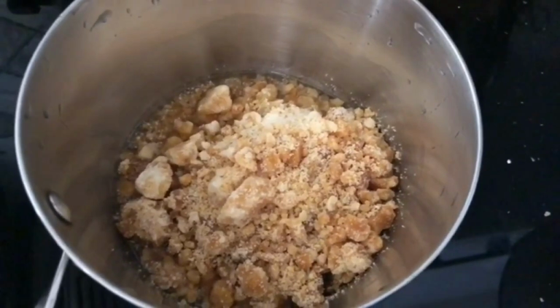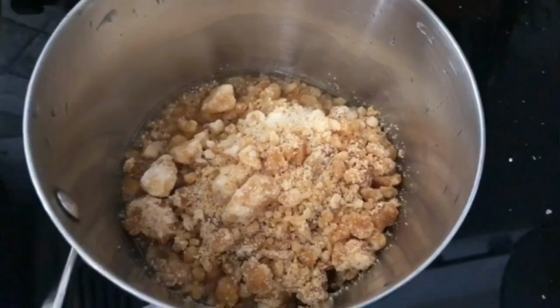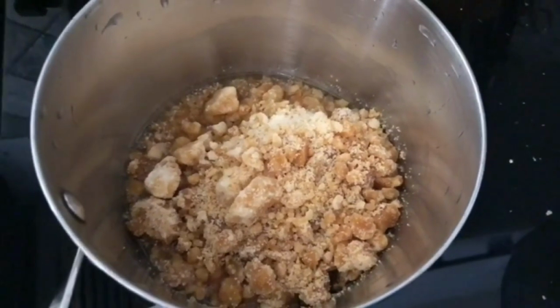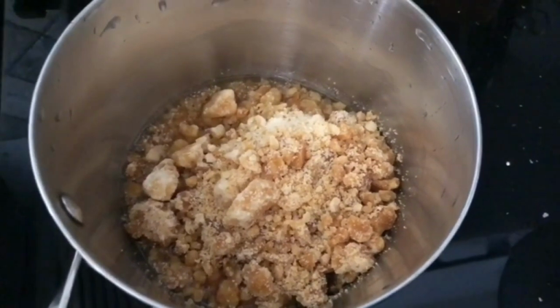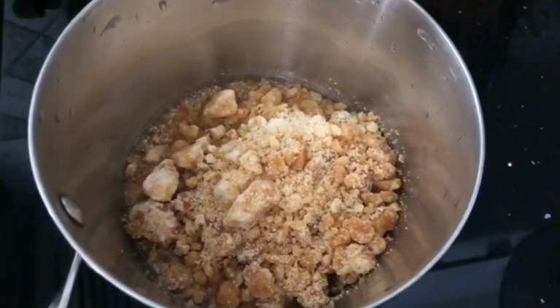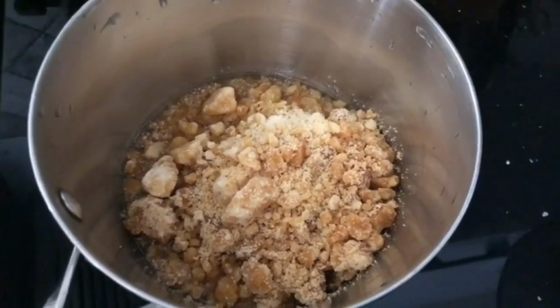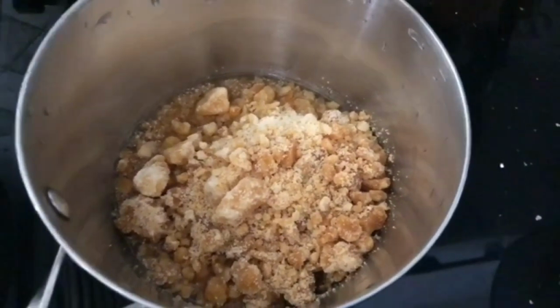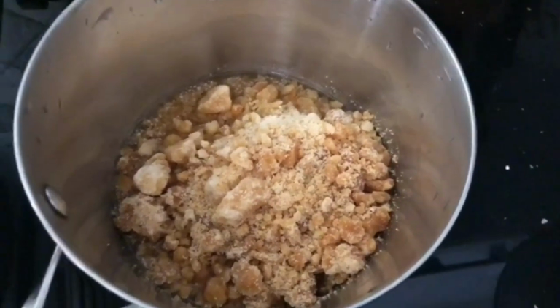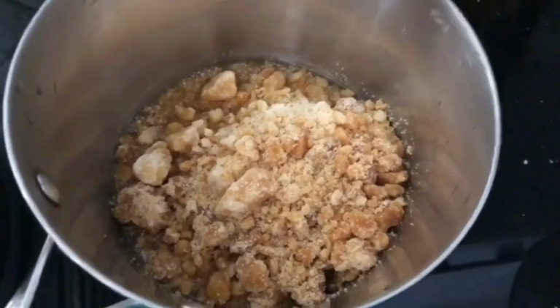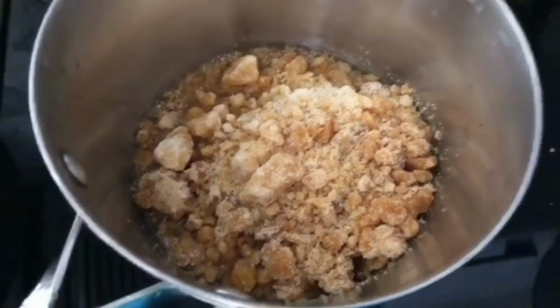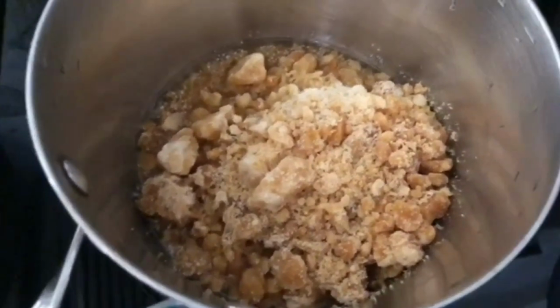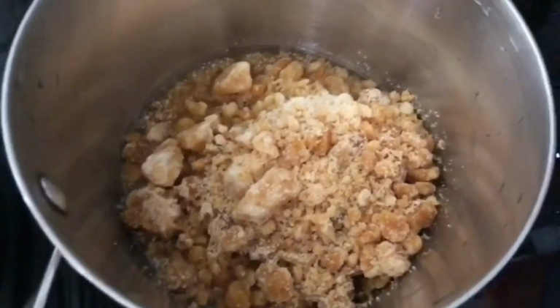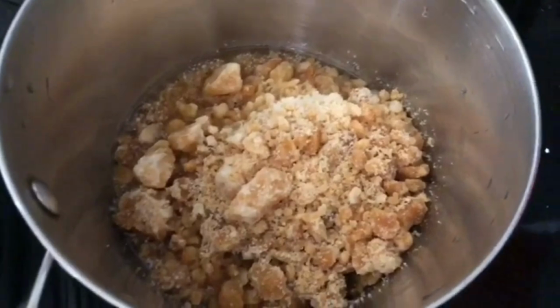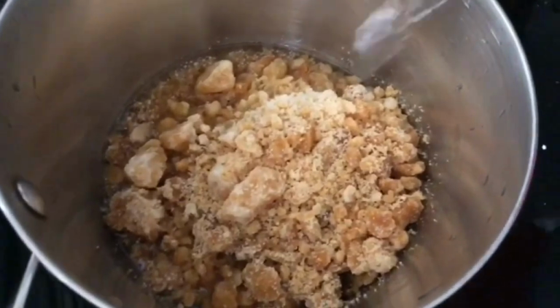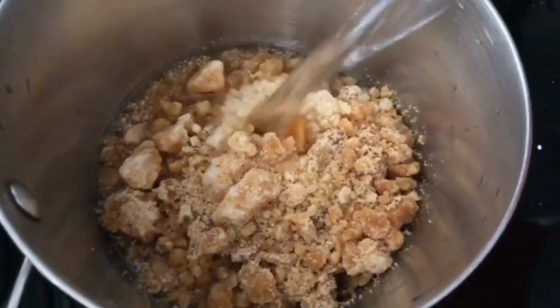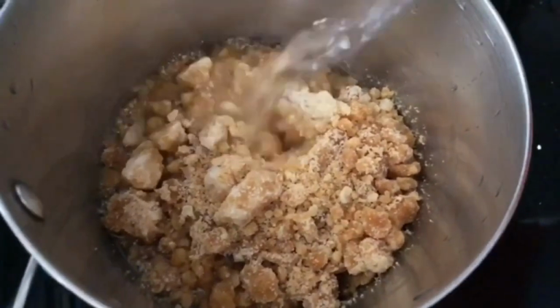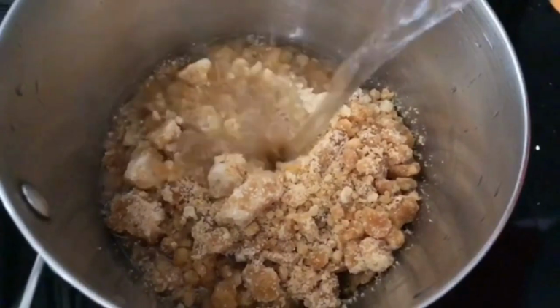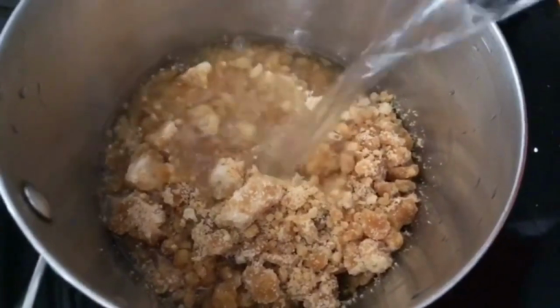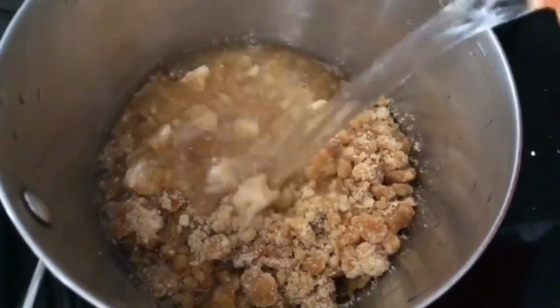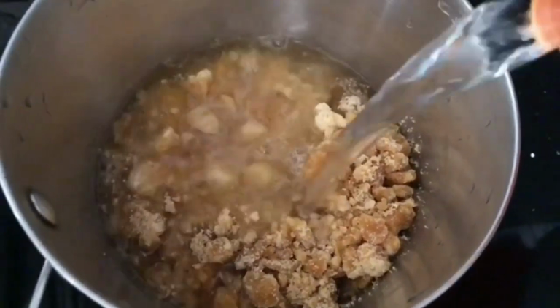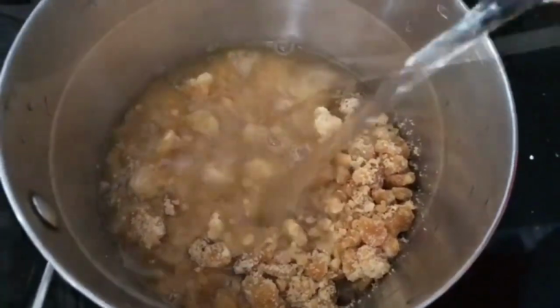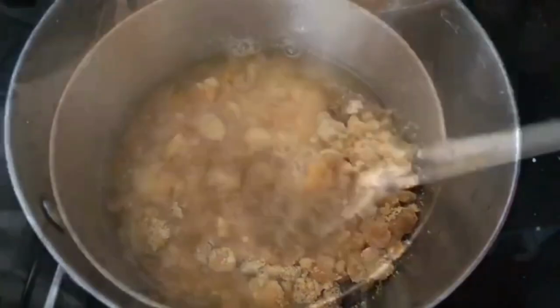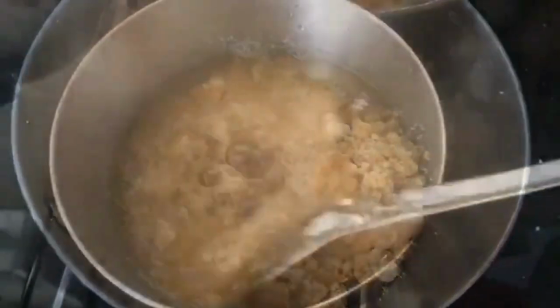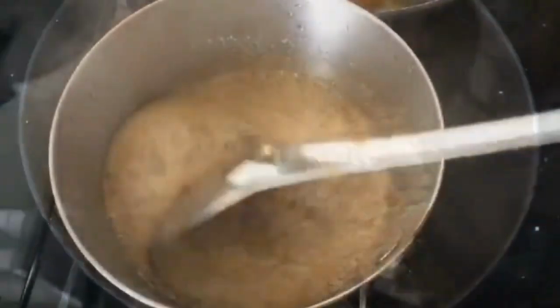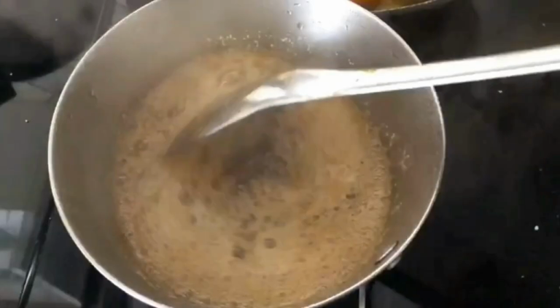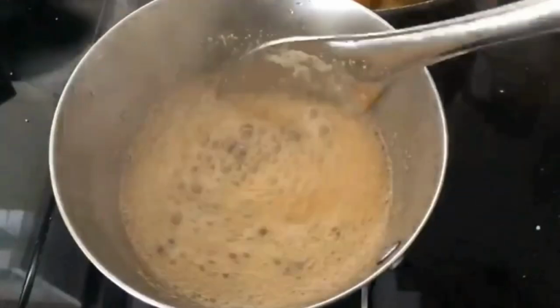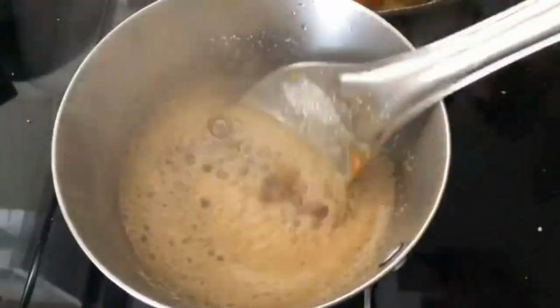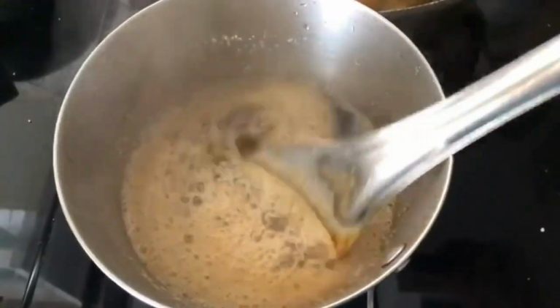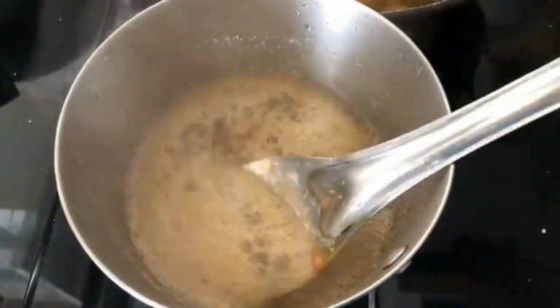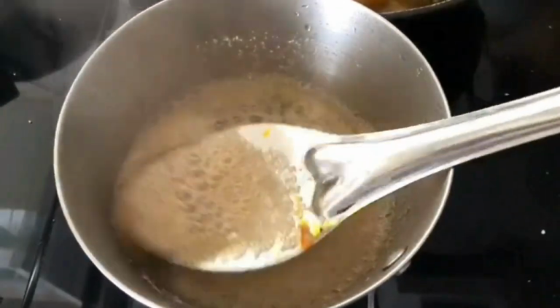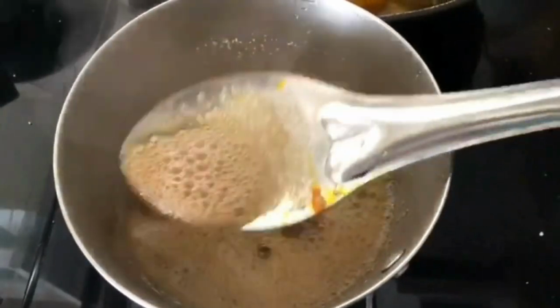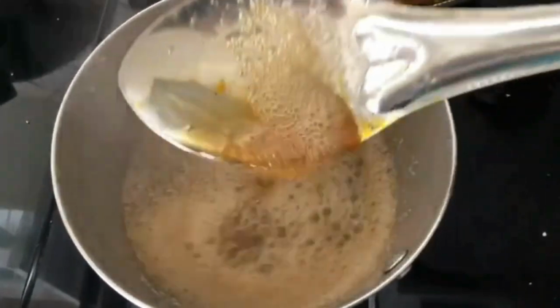Here I have taken about 200 grams of jaggery, to which I am adding a cup of water. Bring it to boil and melt it.